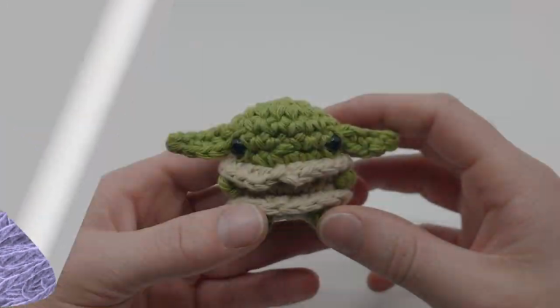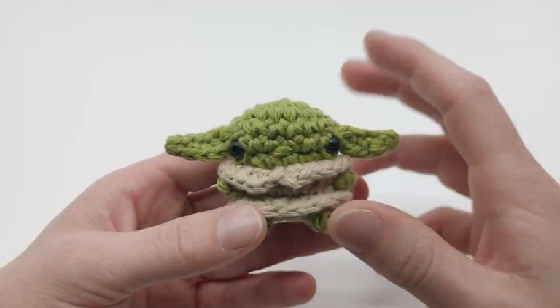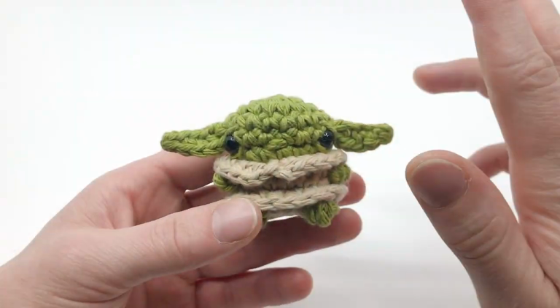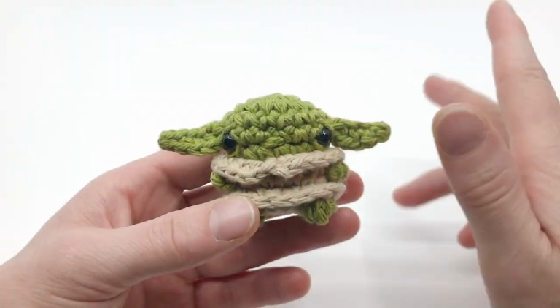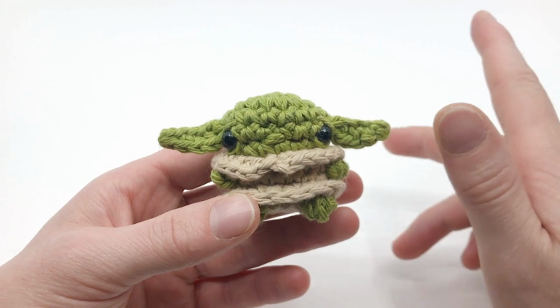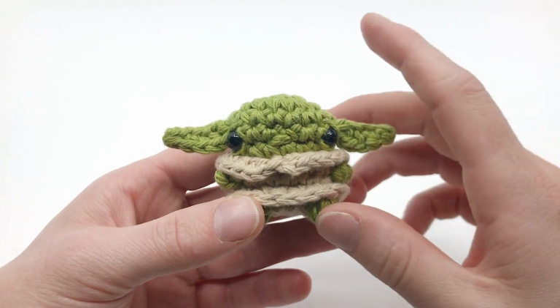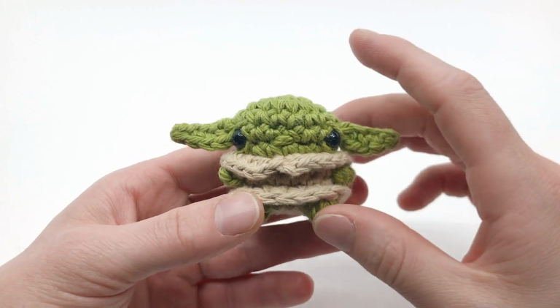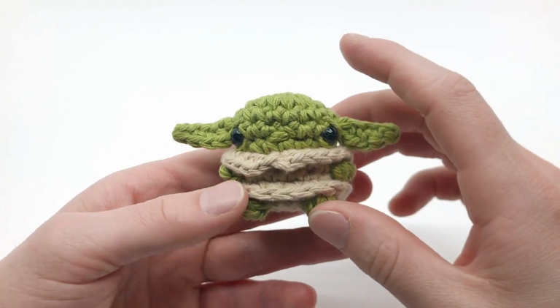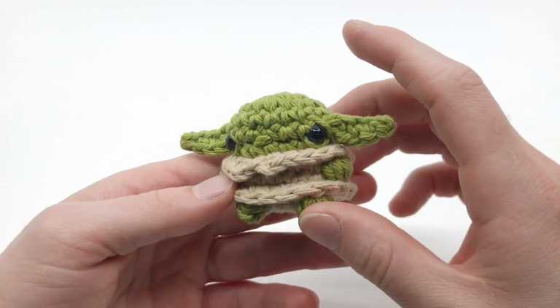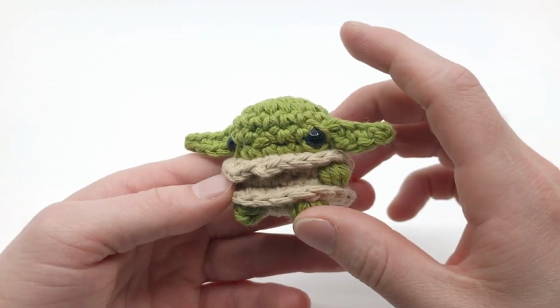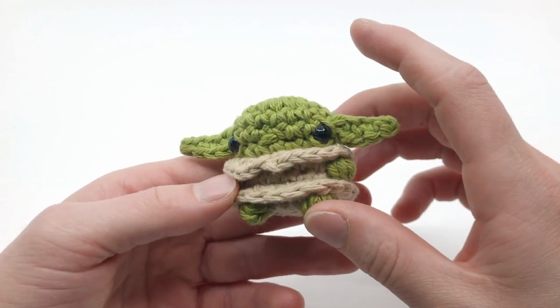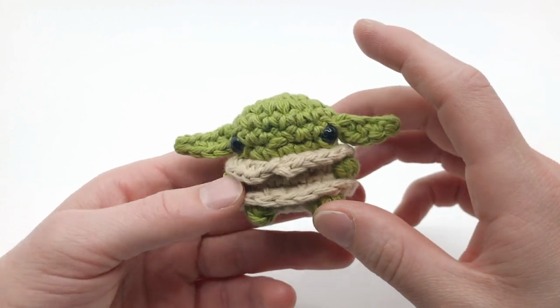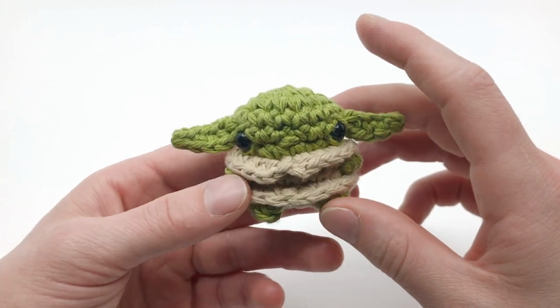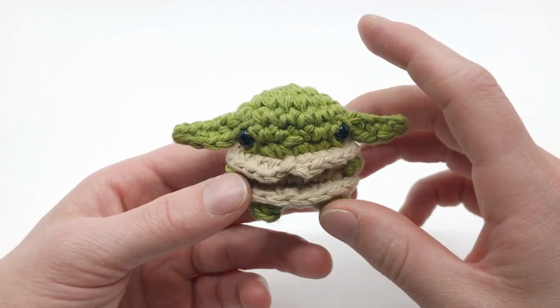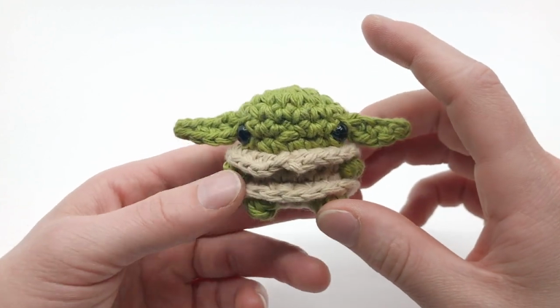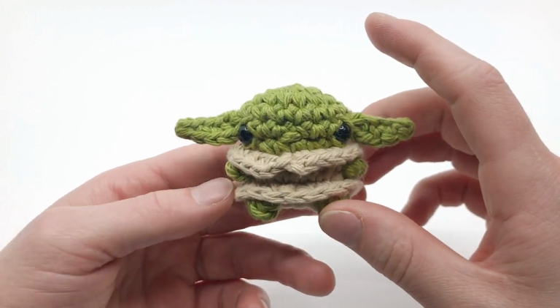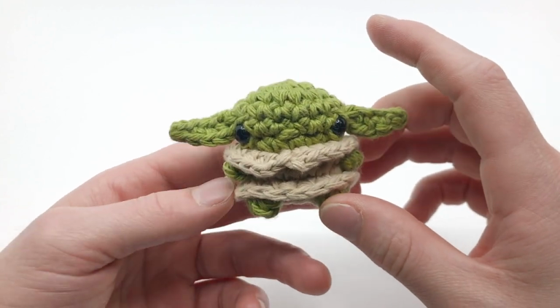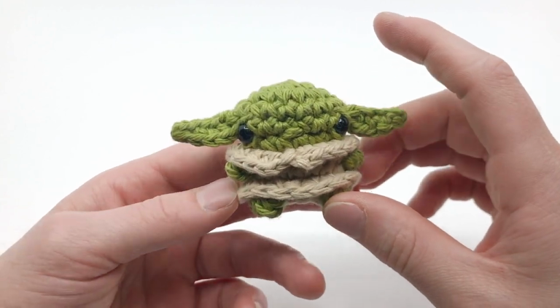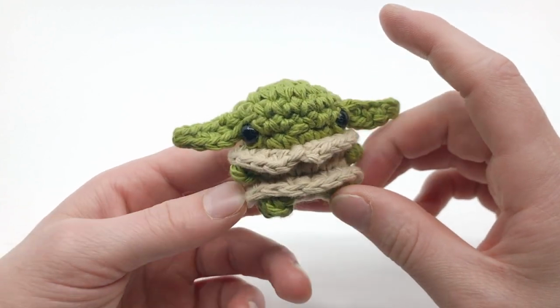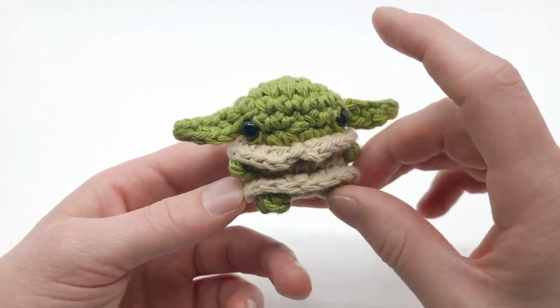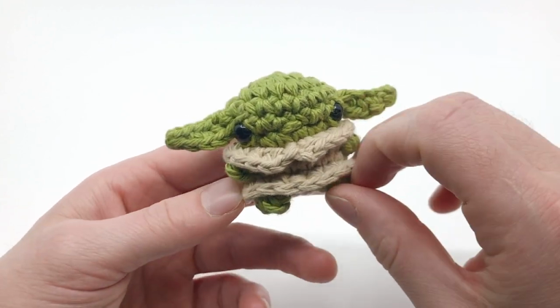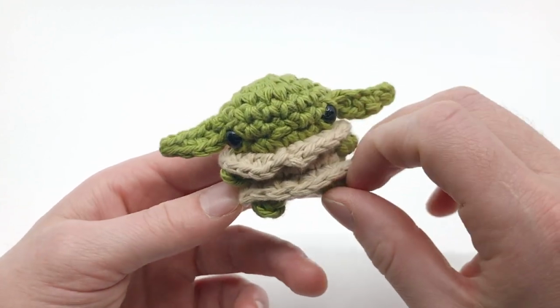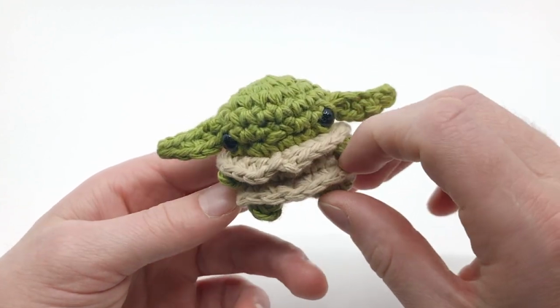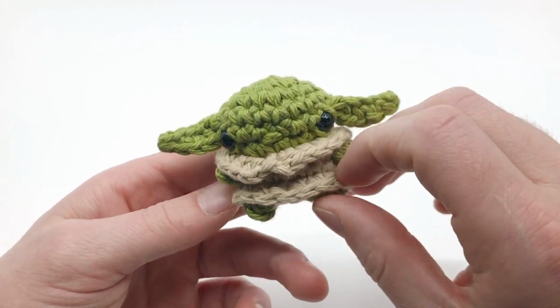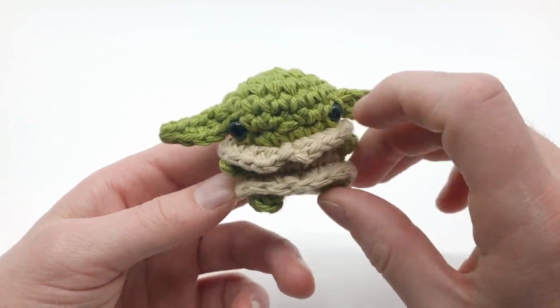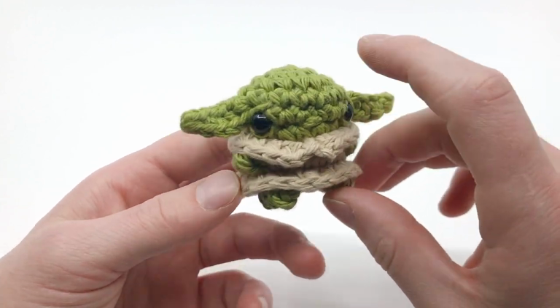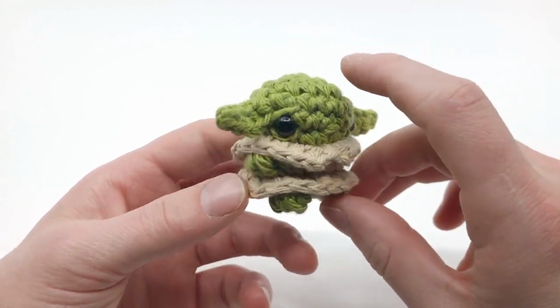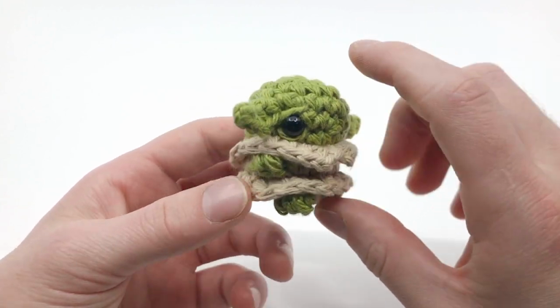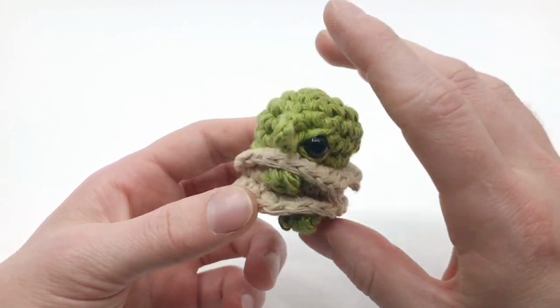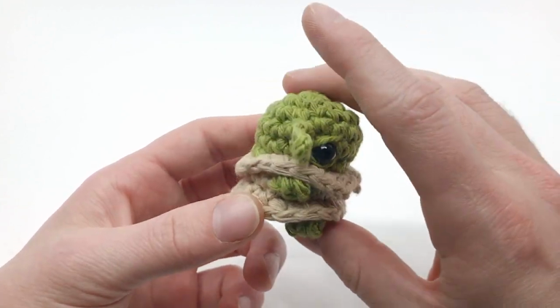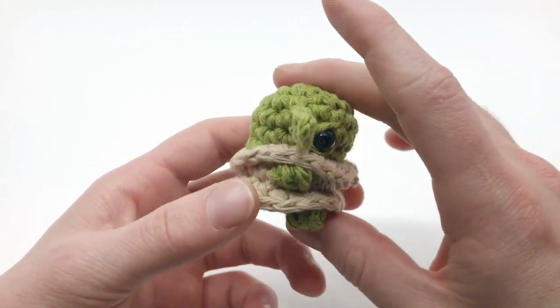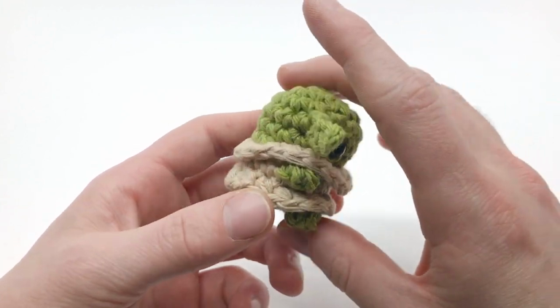Hey there! I'm Louie and in this video I'm going to be showing you how to crochet a little tiny Baby Yoda.